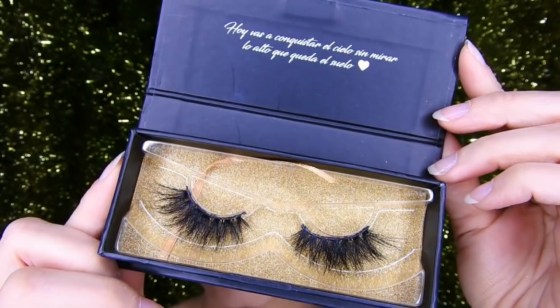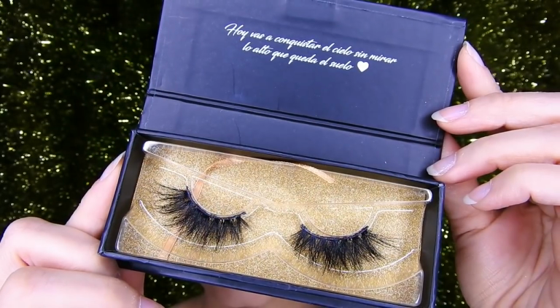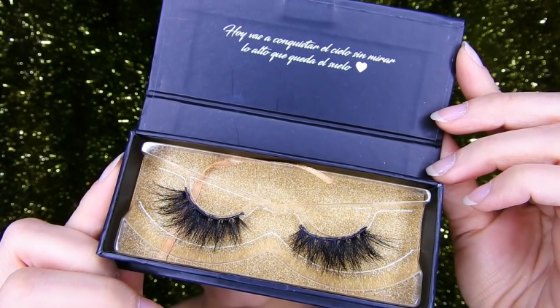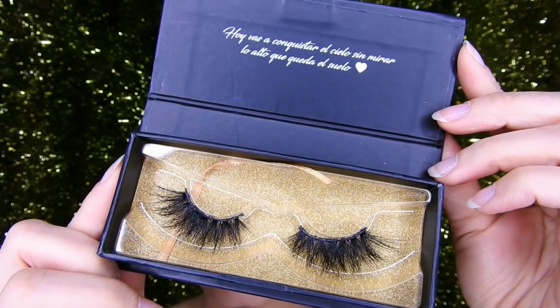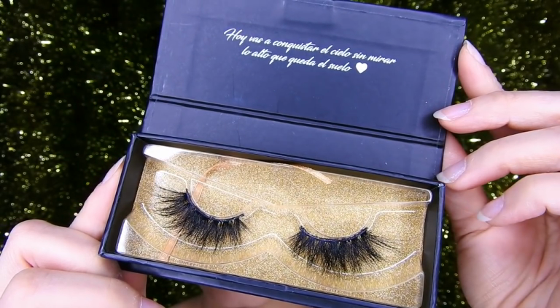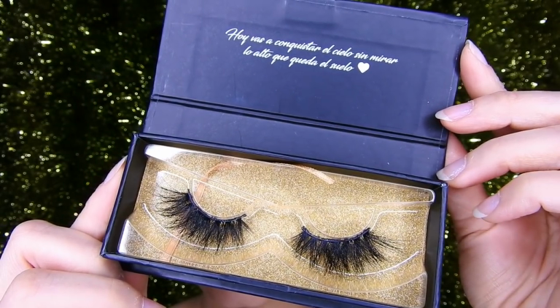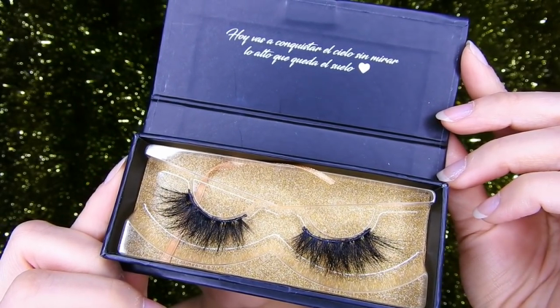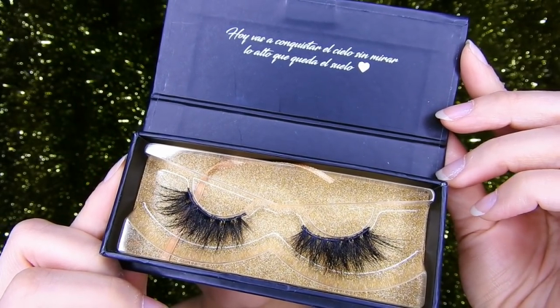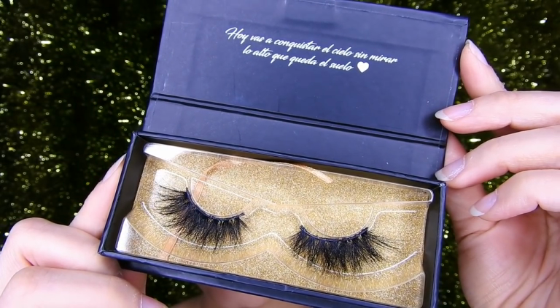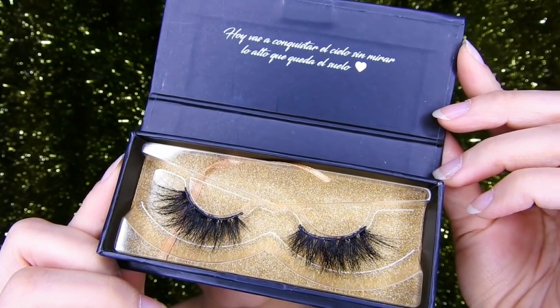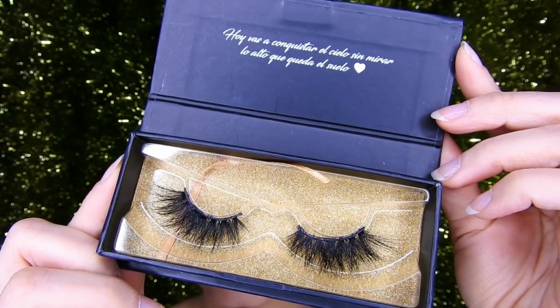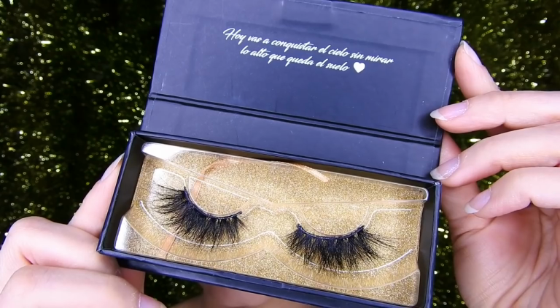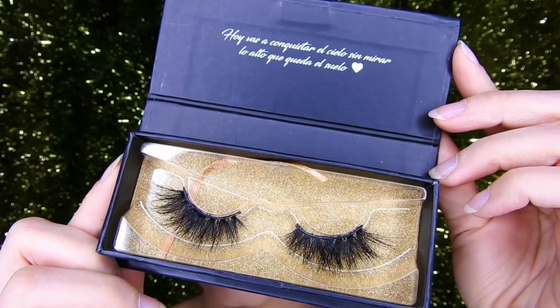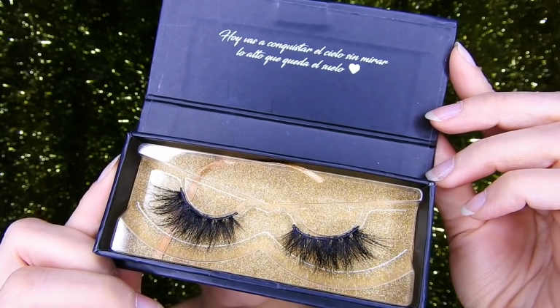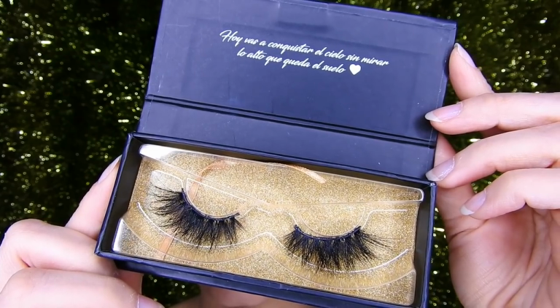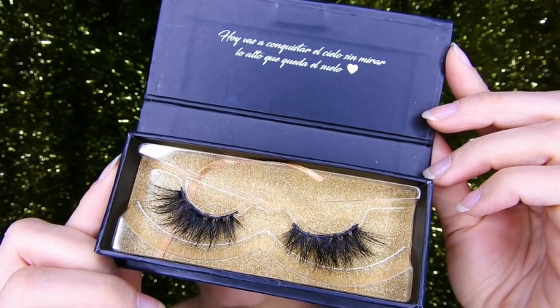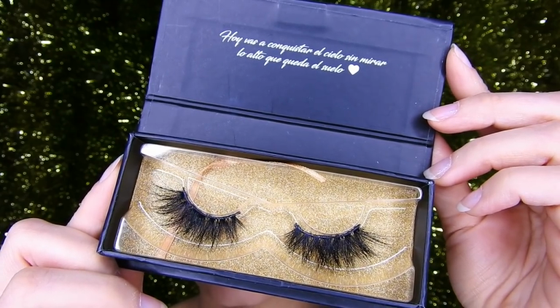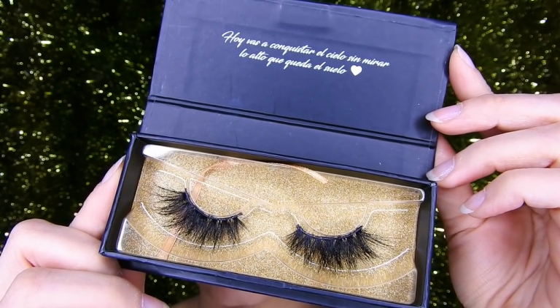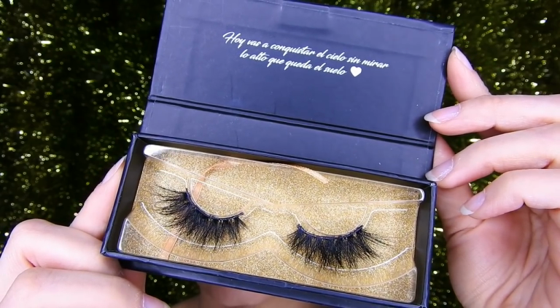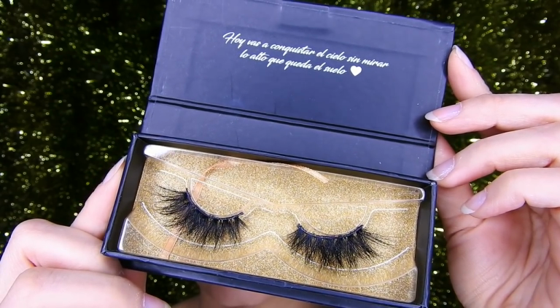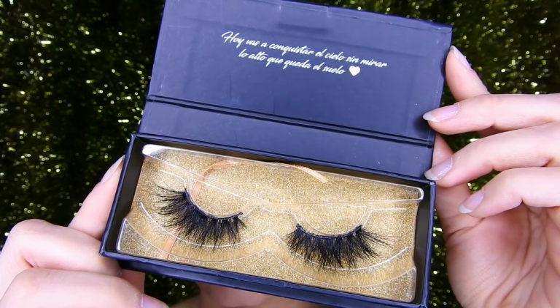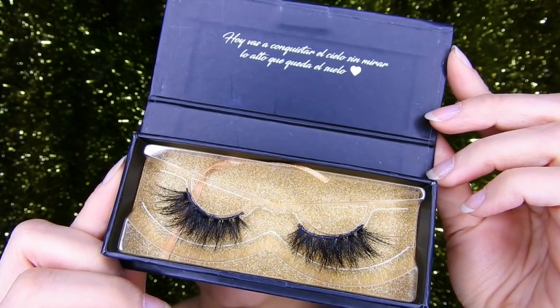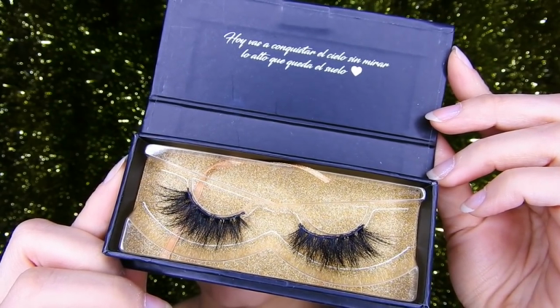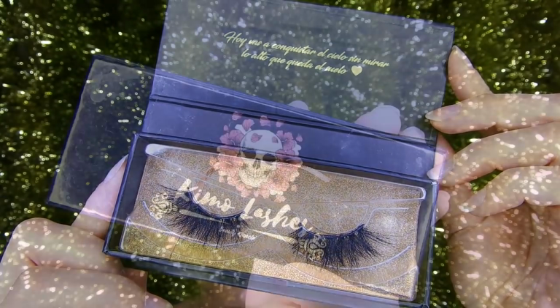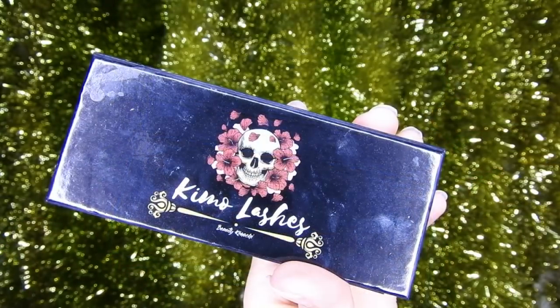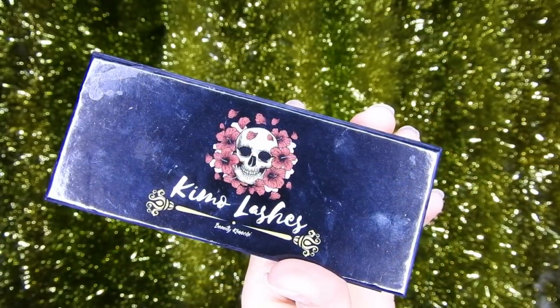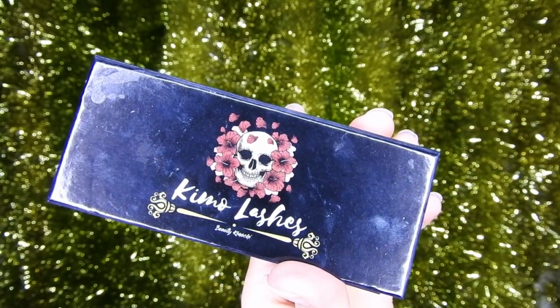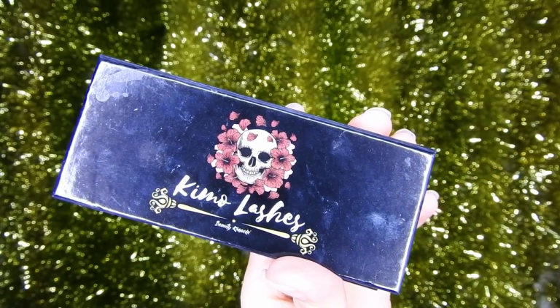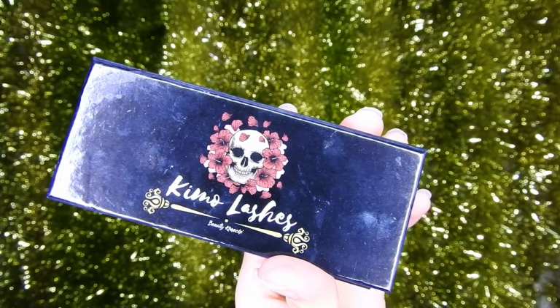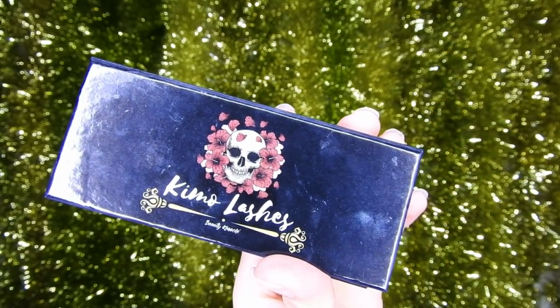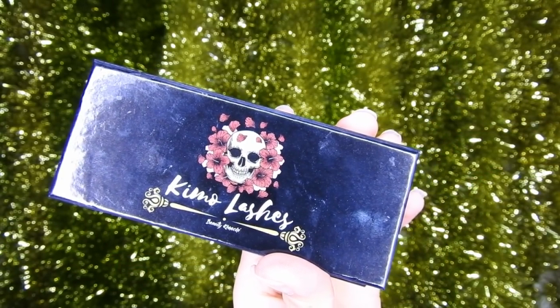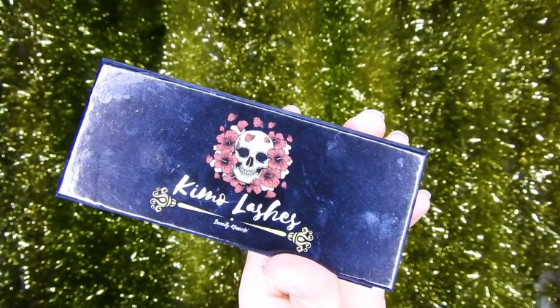For this makeup look I'm going to use the 016 lashes by Ming — you can find them down below. The direct link is in the description box.